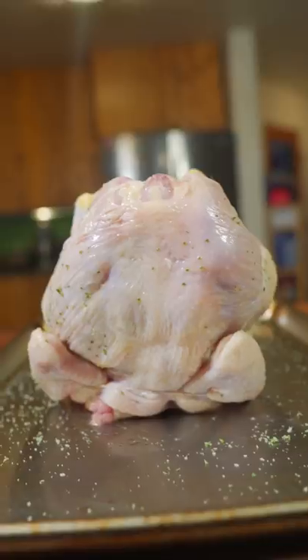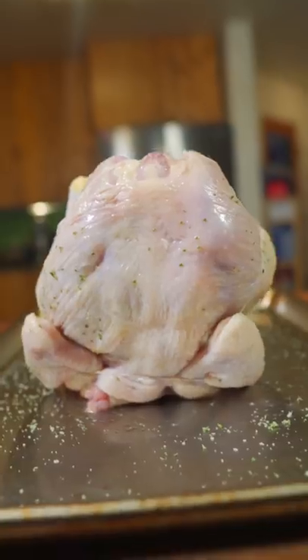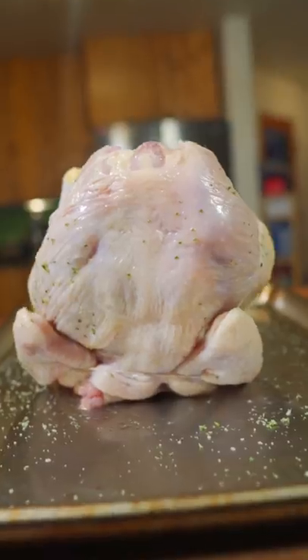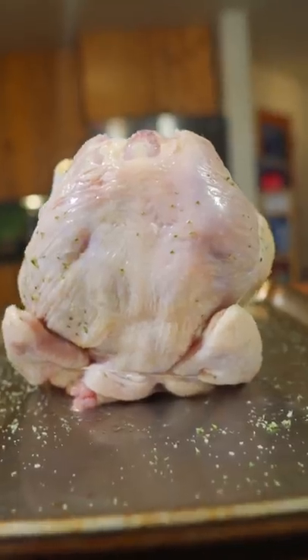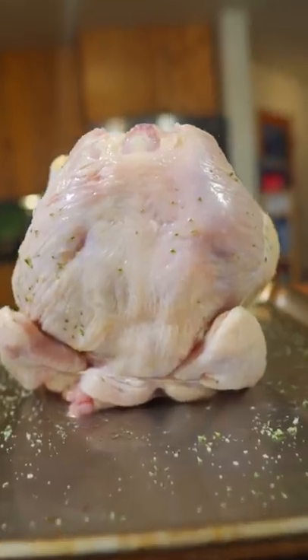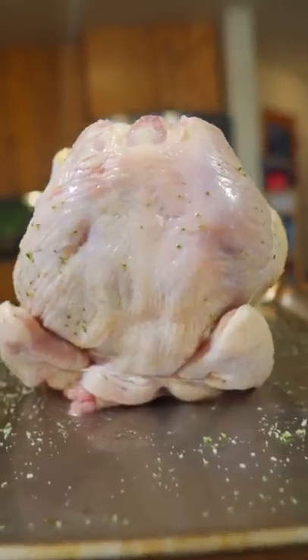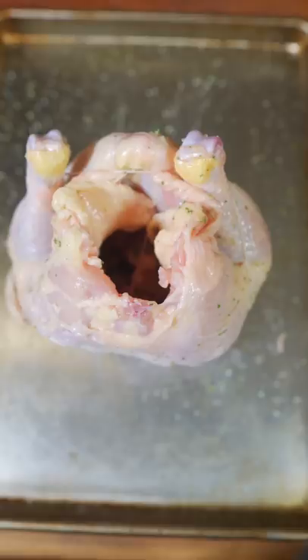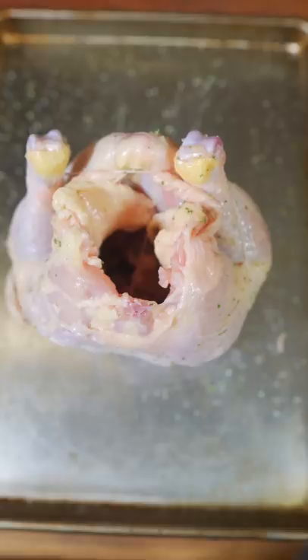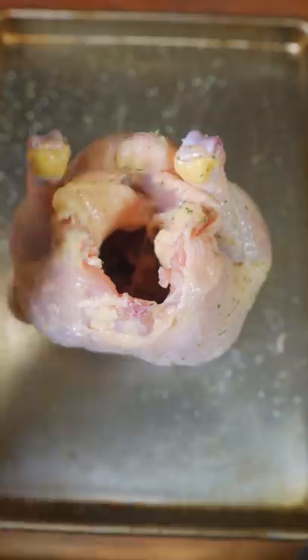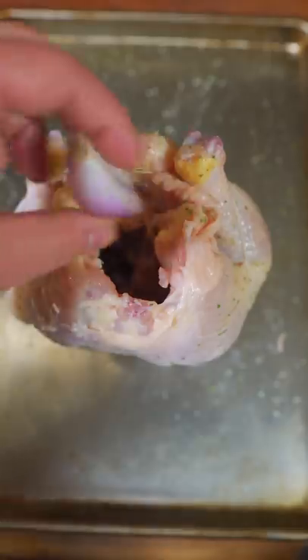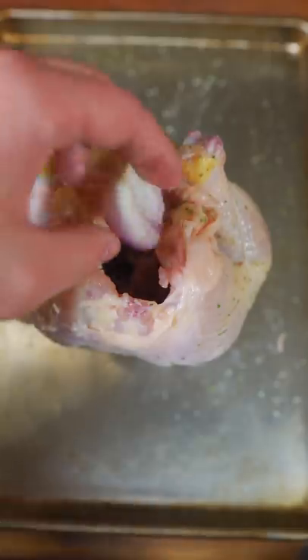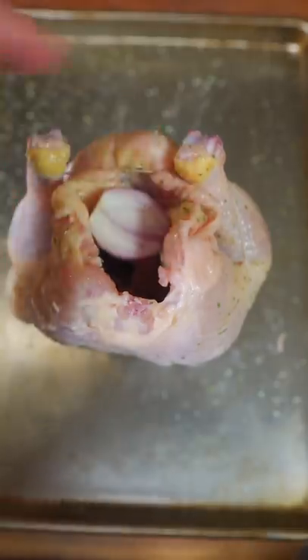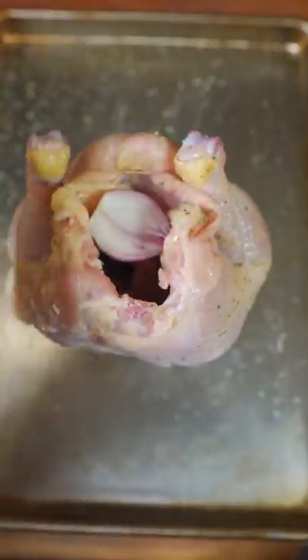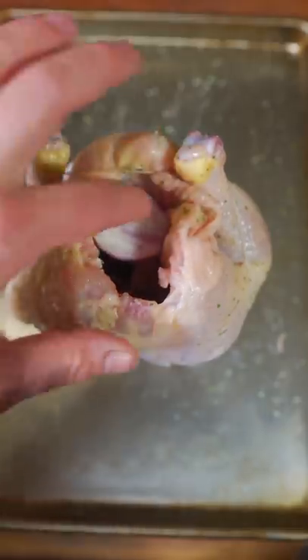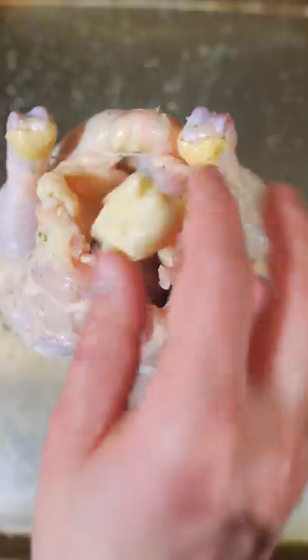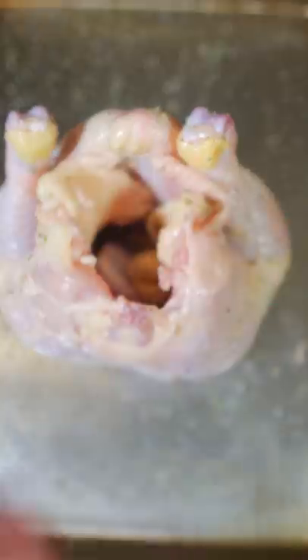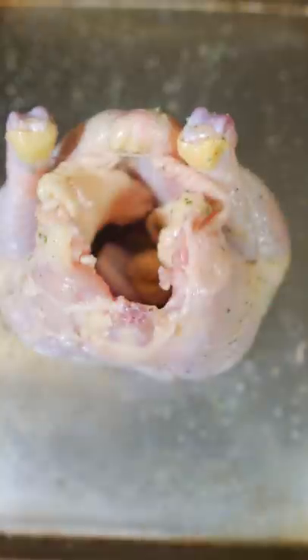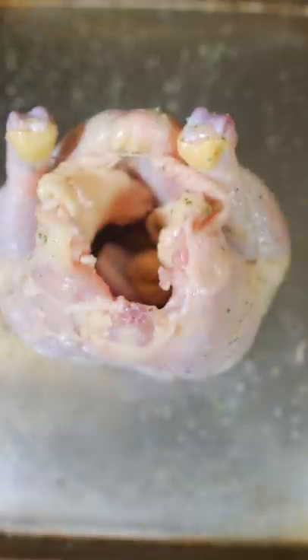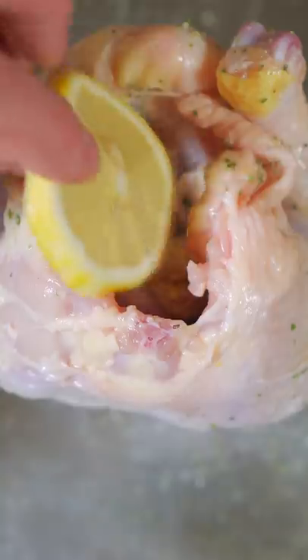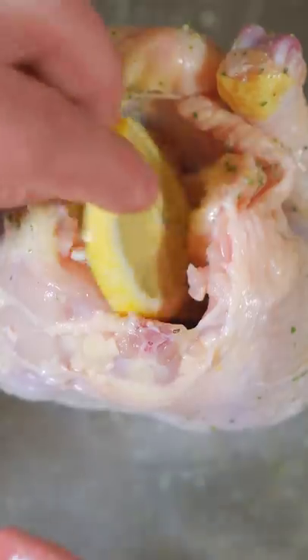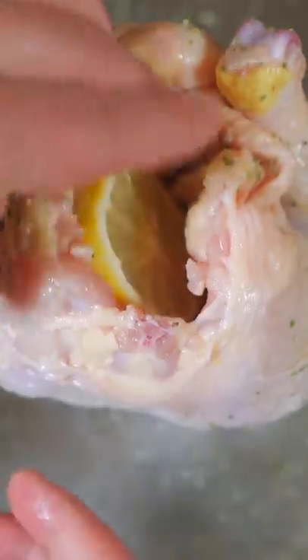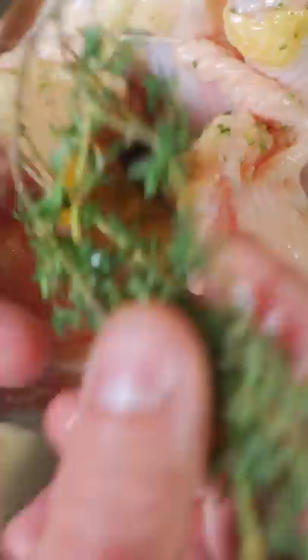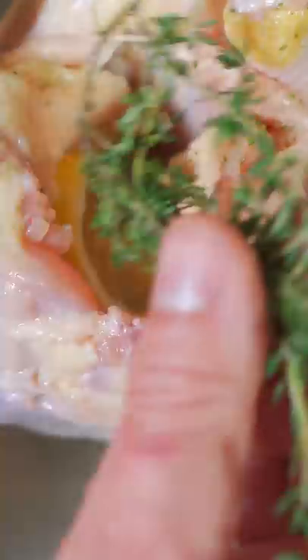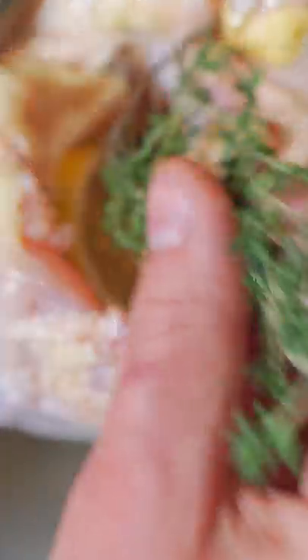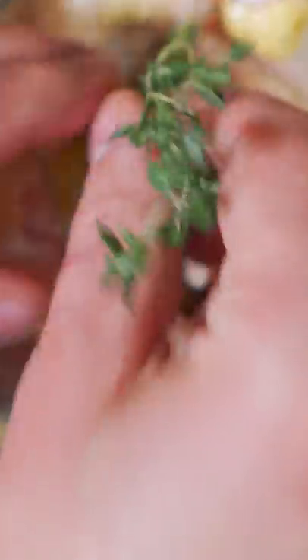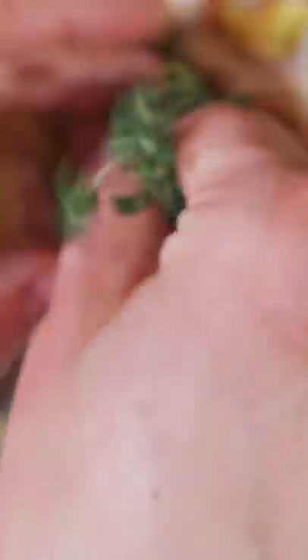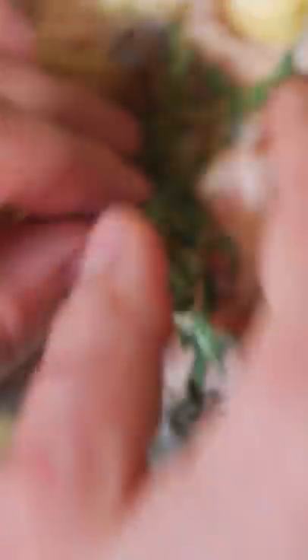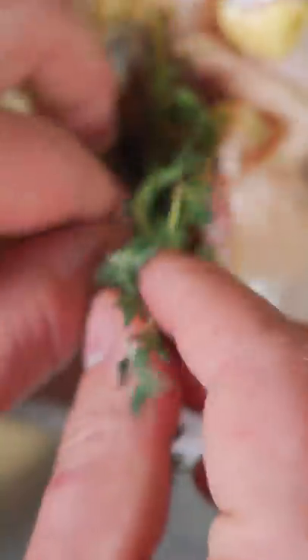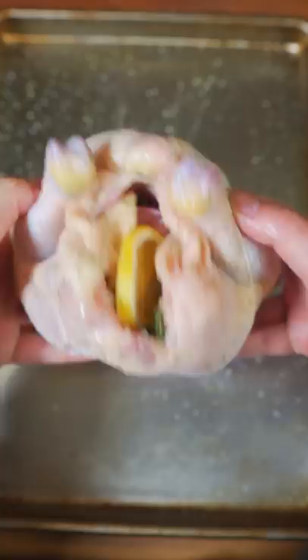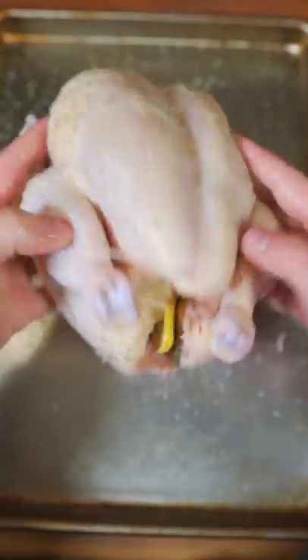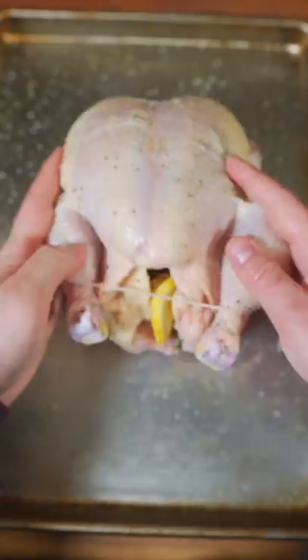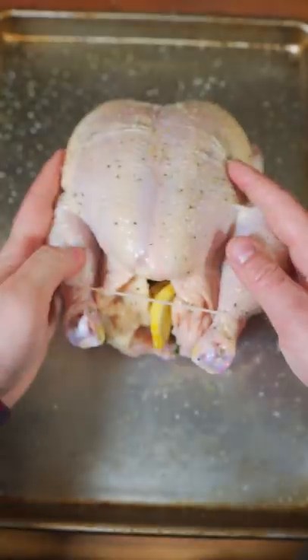Chicken does a little yoga, and we're going to stuff it with some shallot, crushed garlic, lemon, and just a couple sprigs of thyme. Get that down.